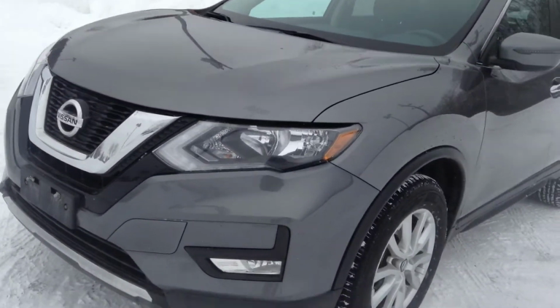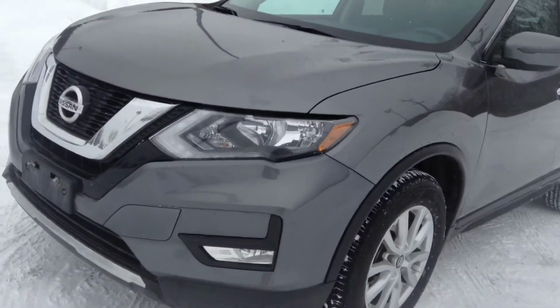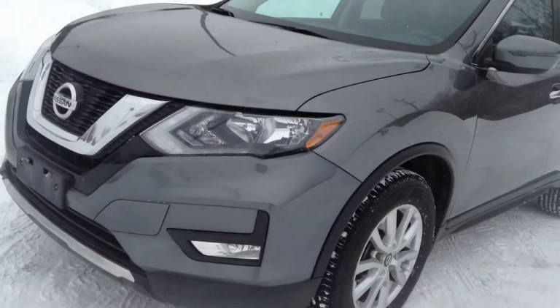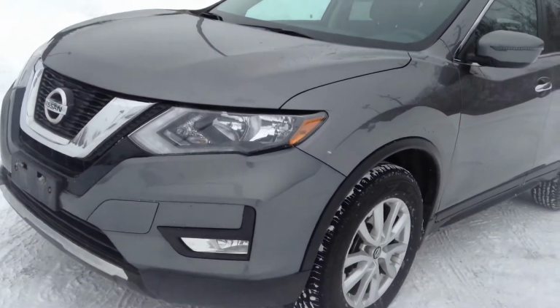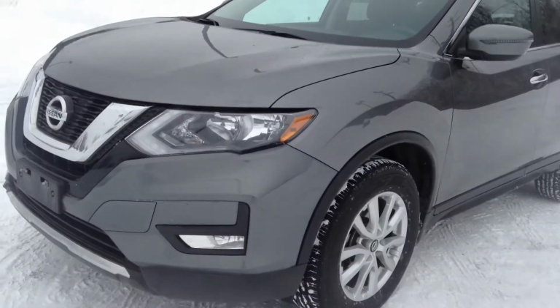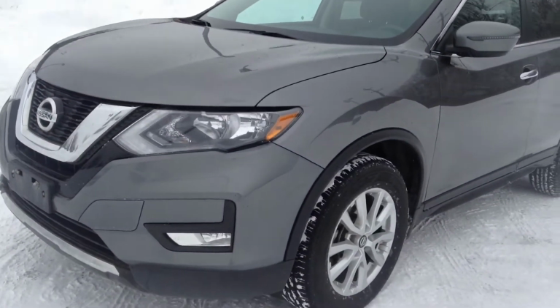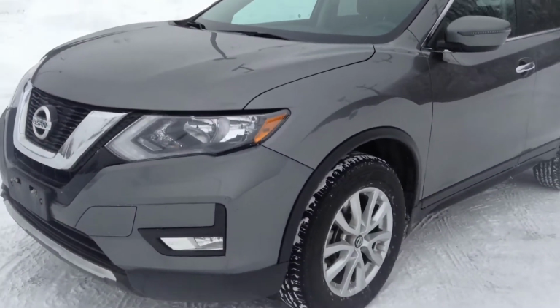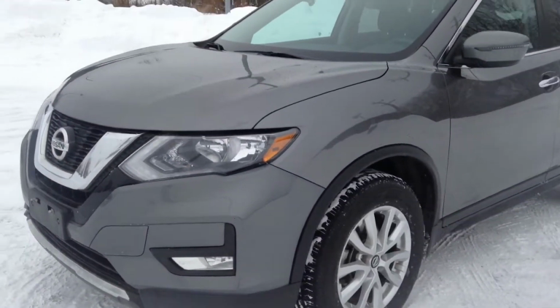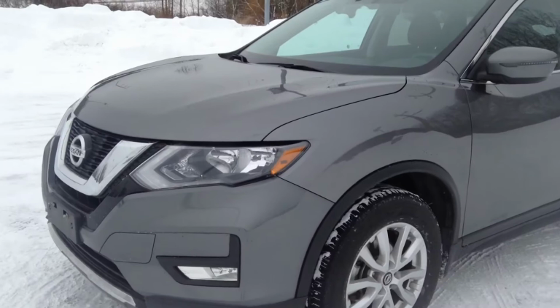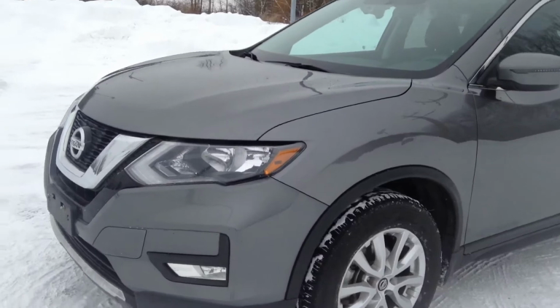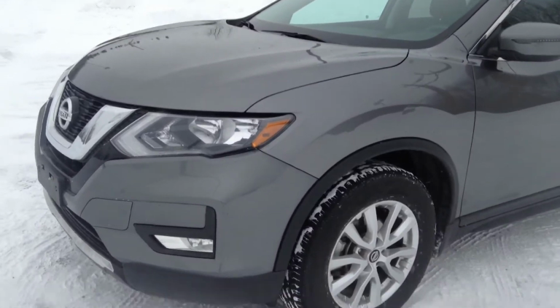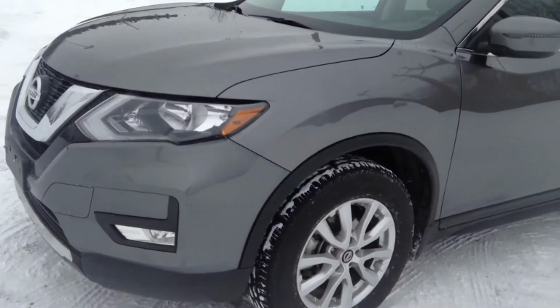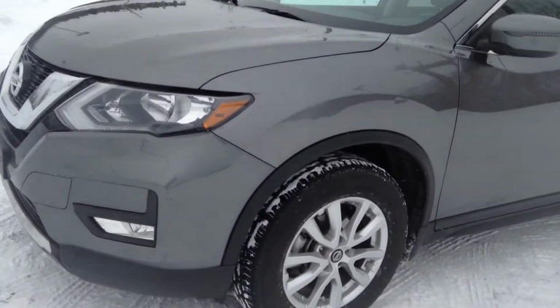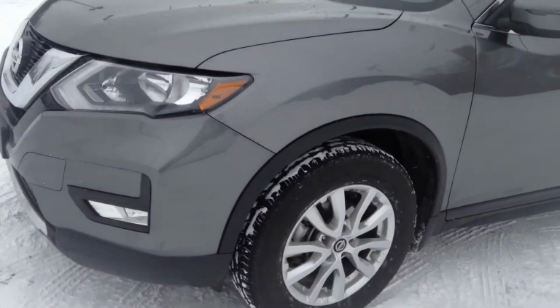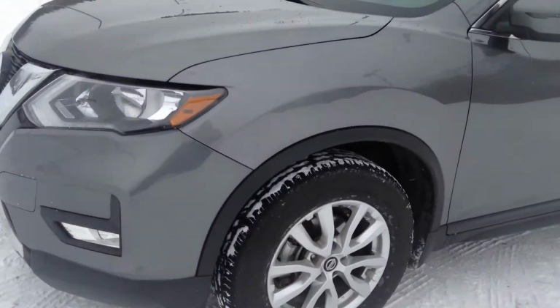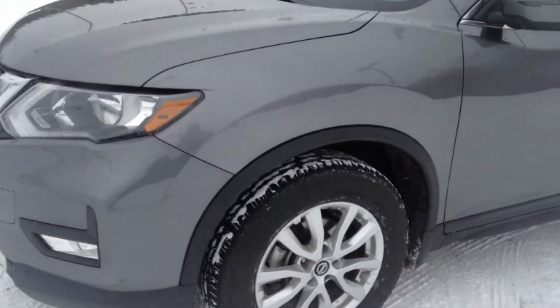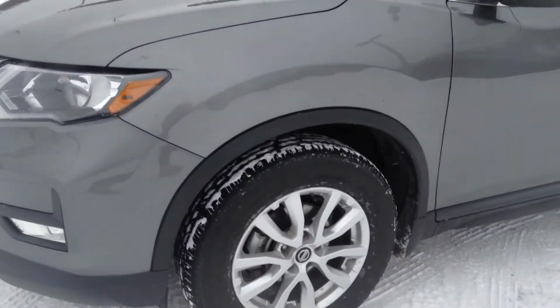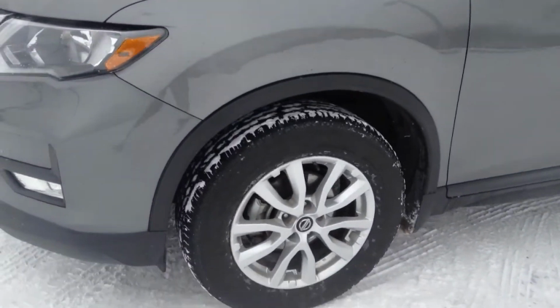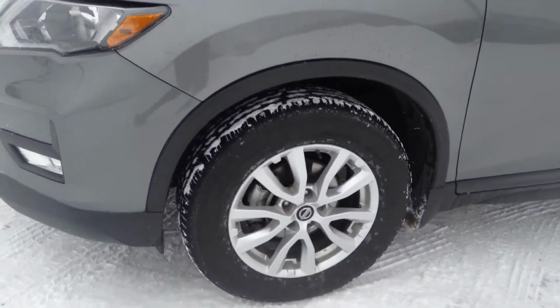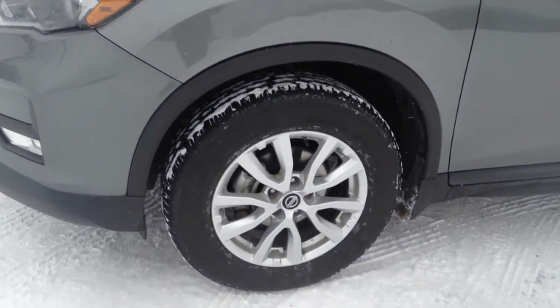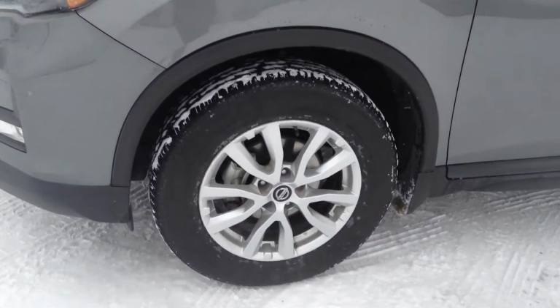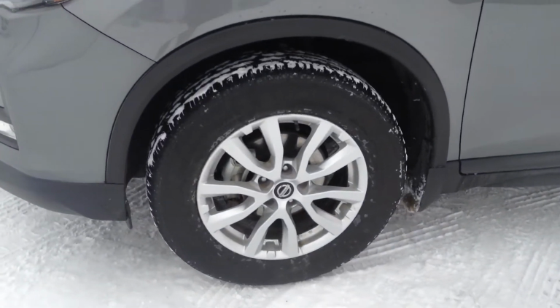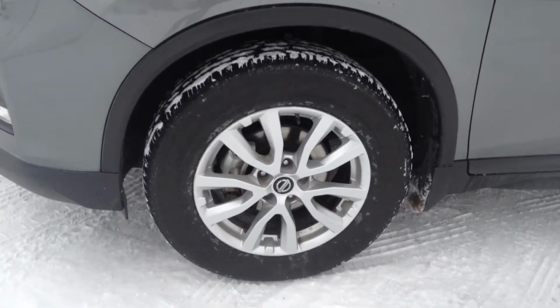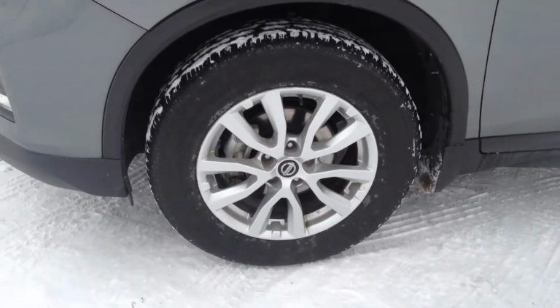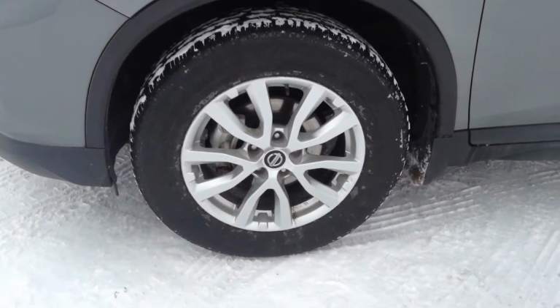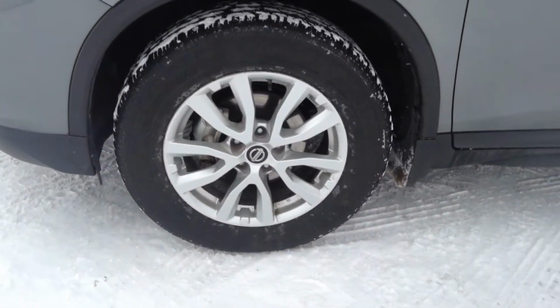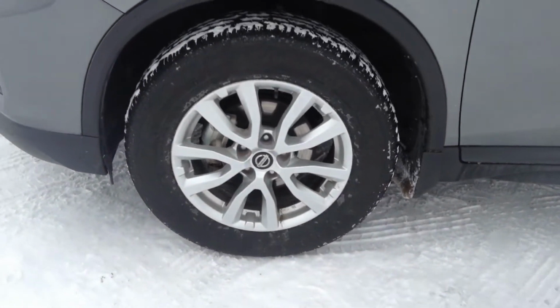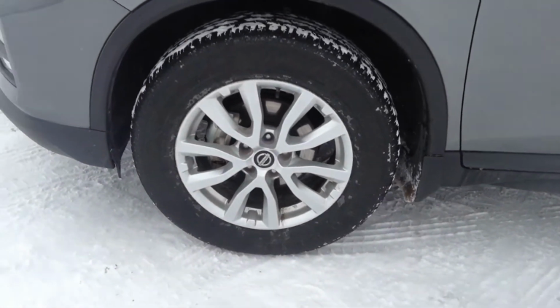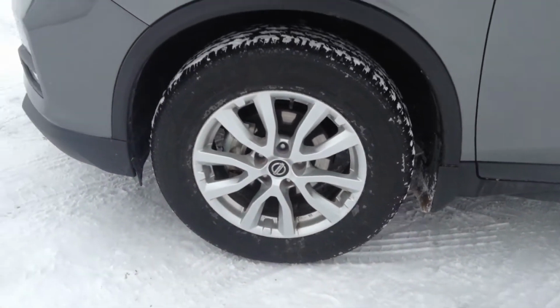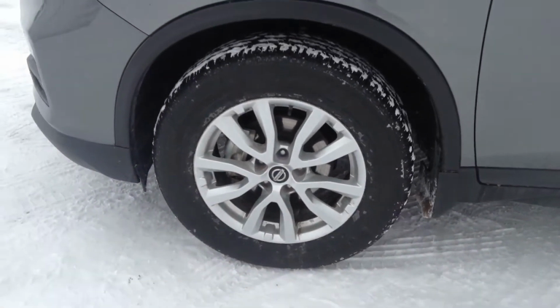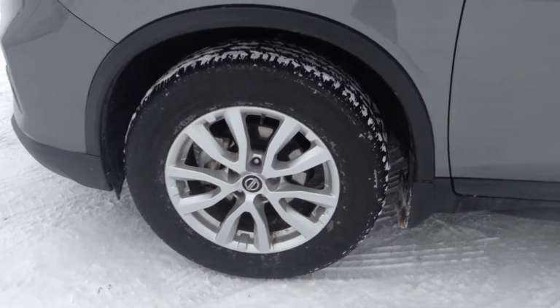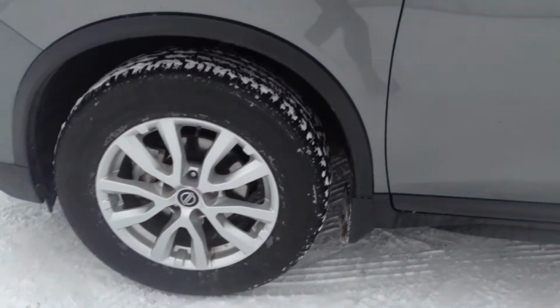We've got our fog lights tucked underneath our headlights there, and we are sitting on our 17-inch alloy wheels.